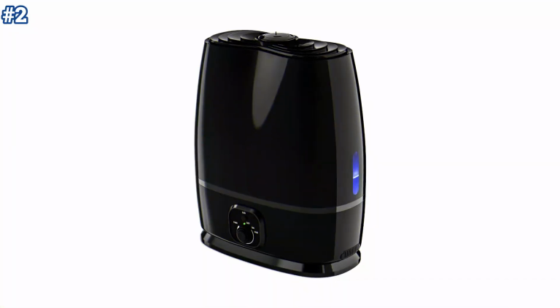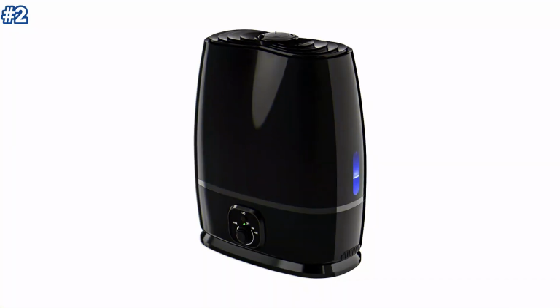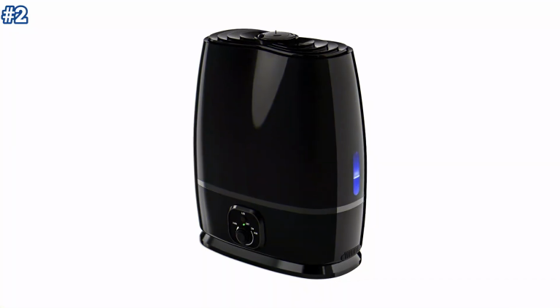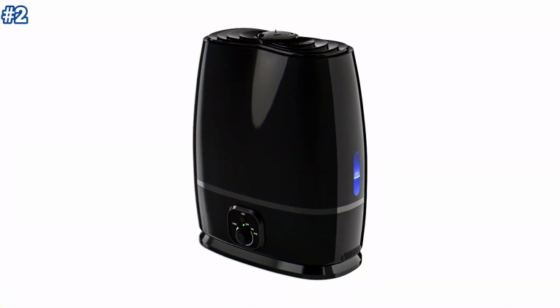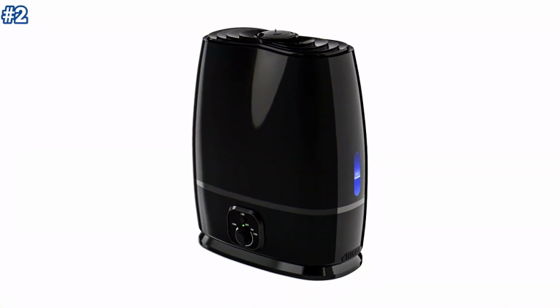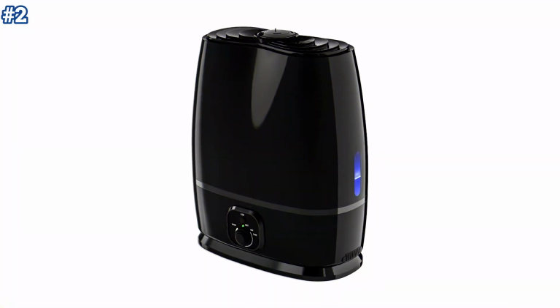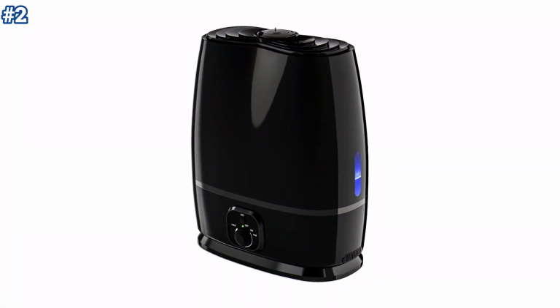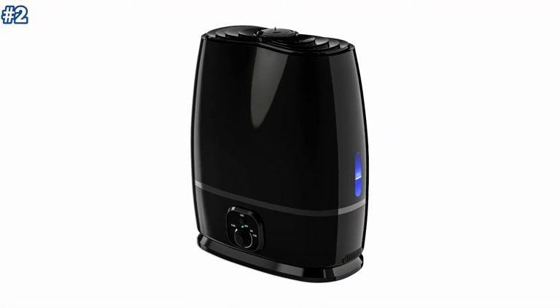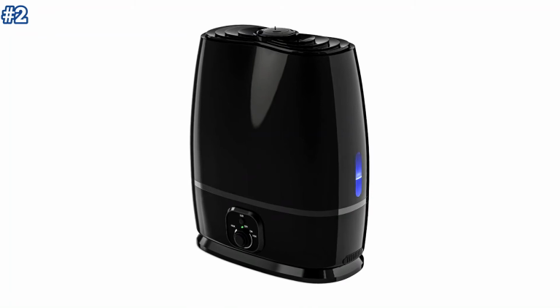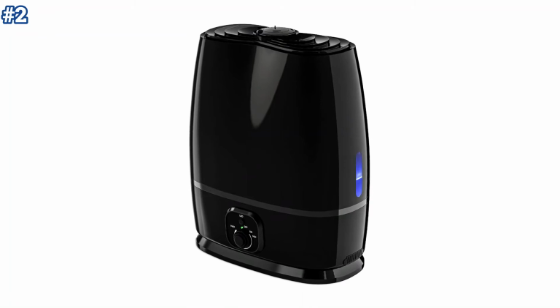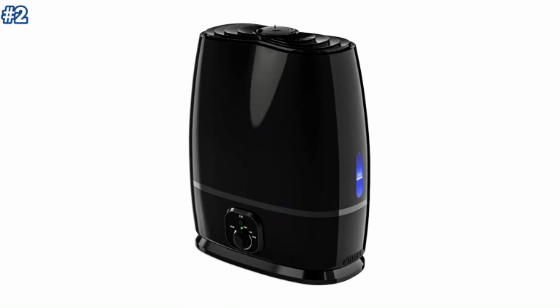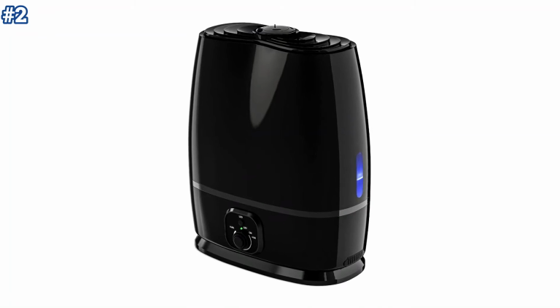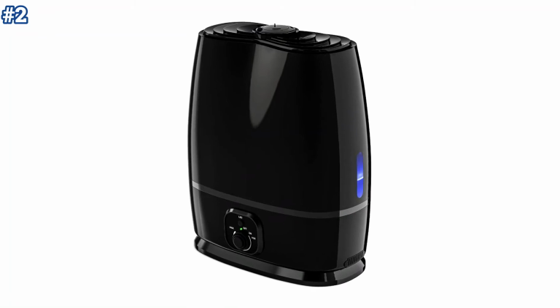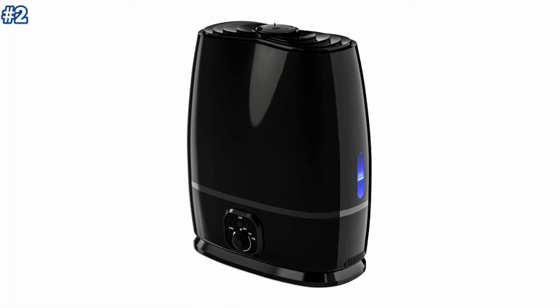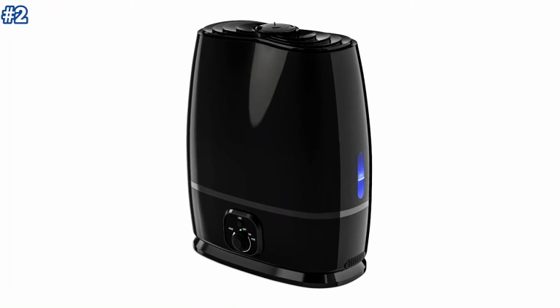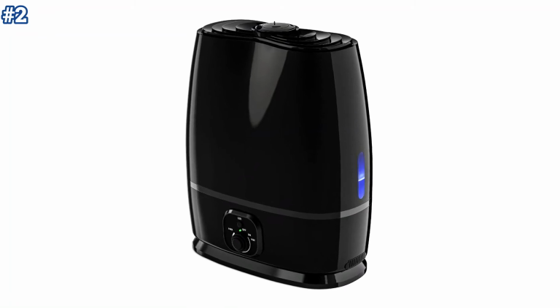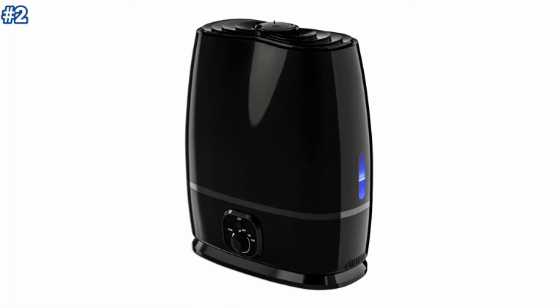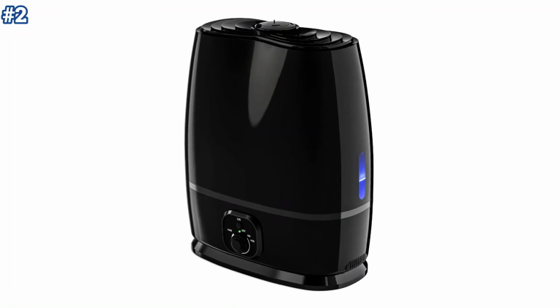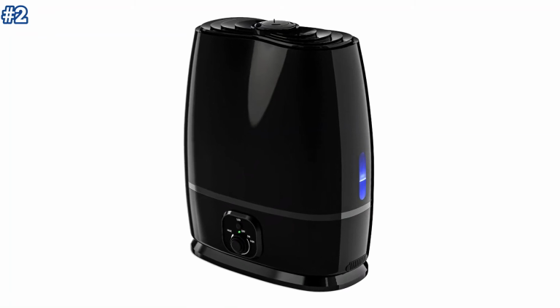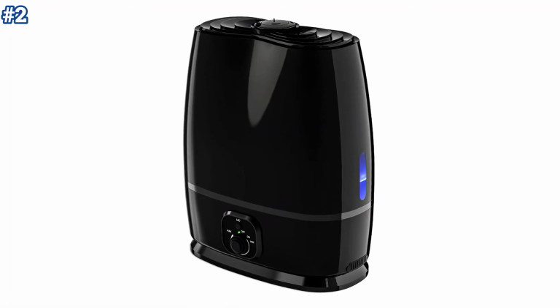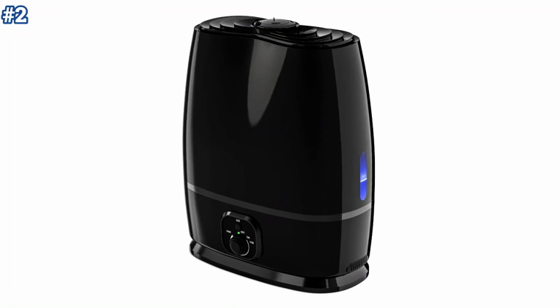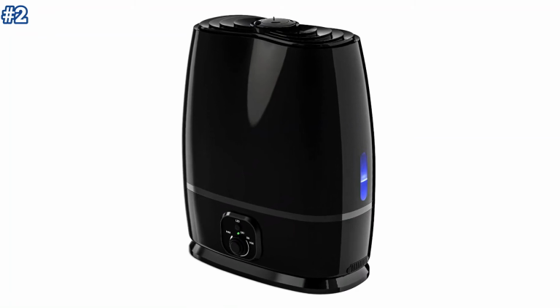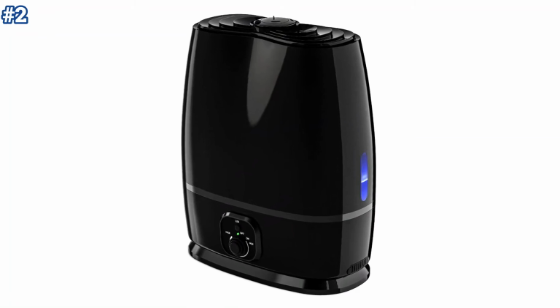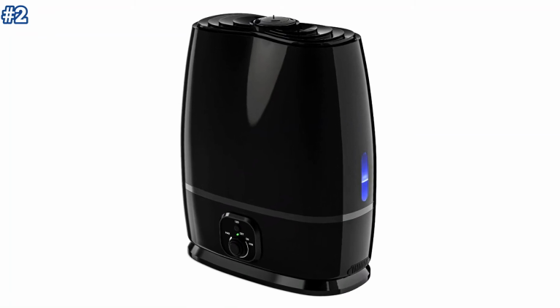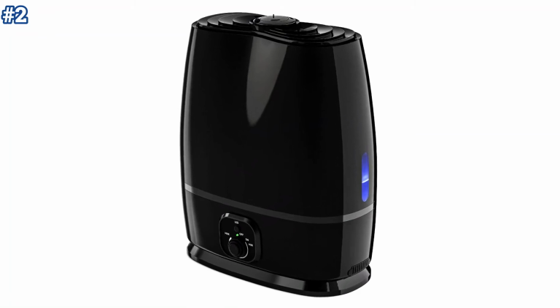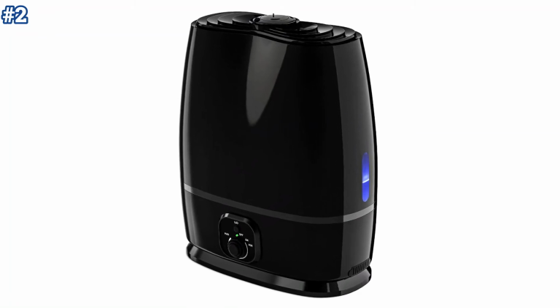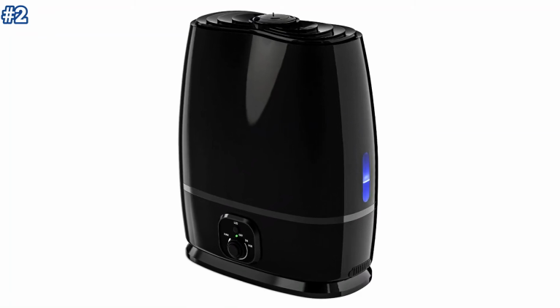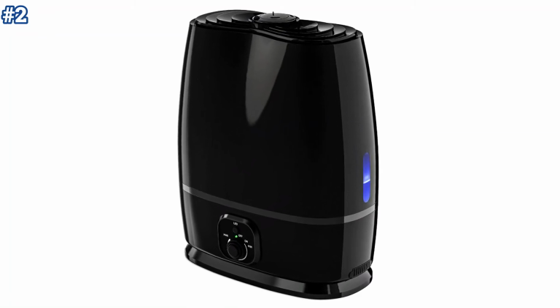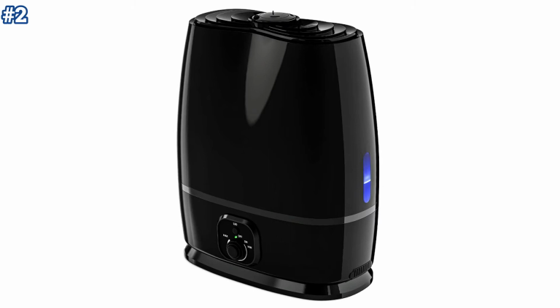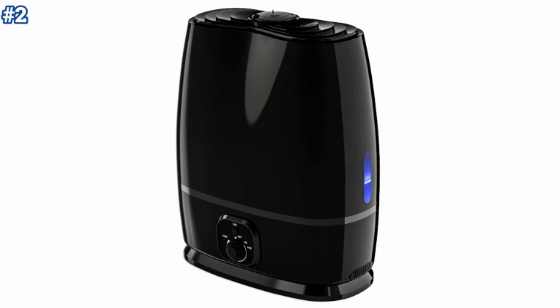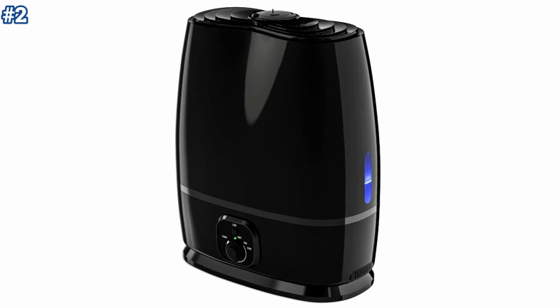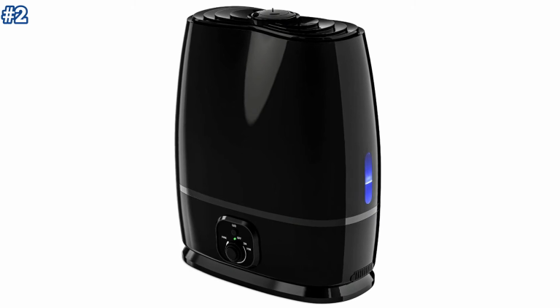This humidifier is amazing, super quiet, and looks elegant. So you can choose it easily for your next purchase.